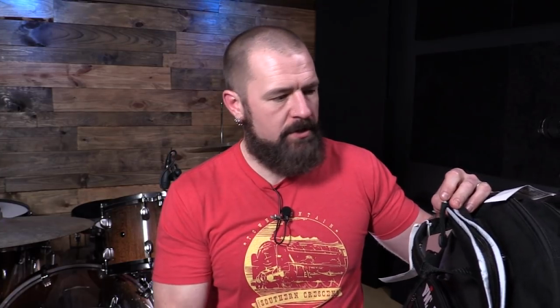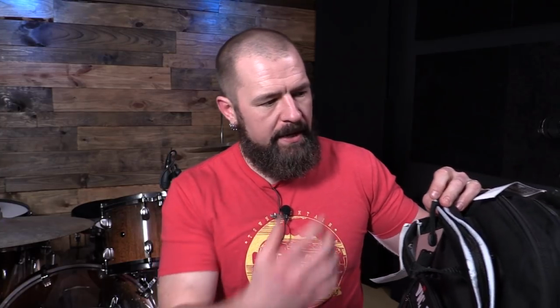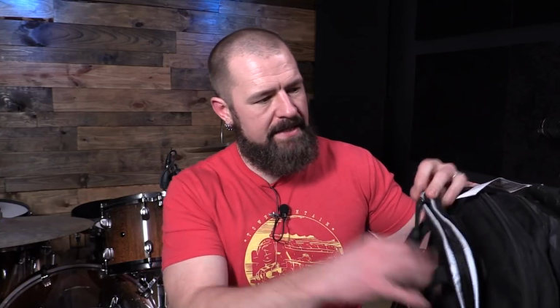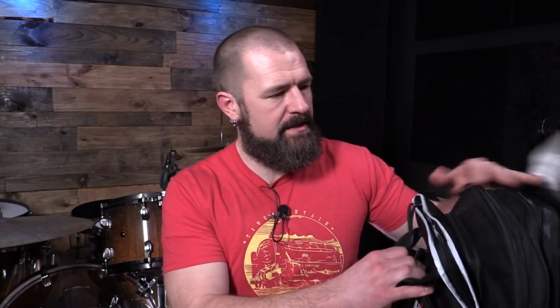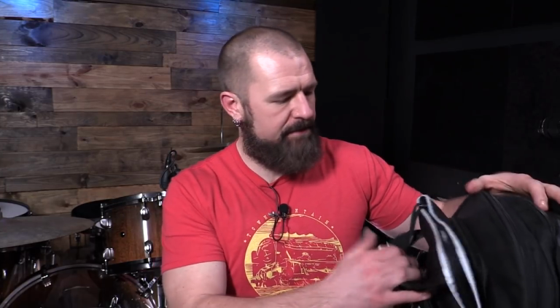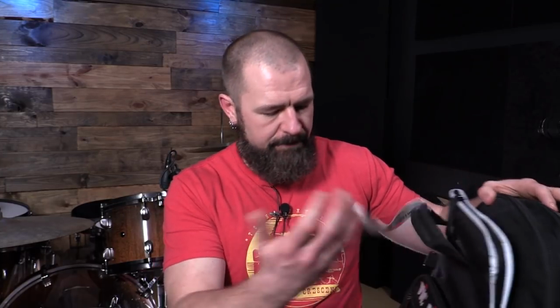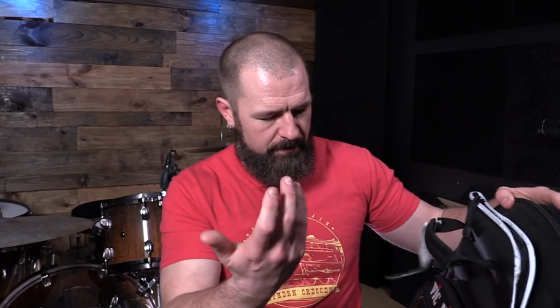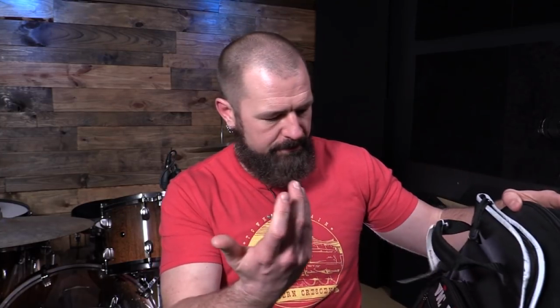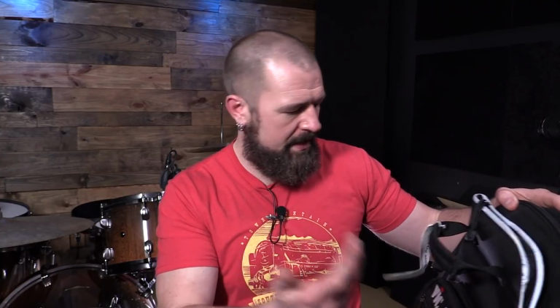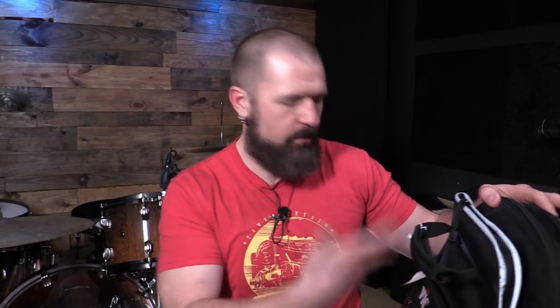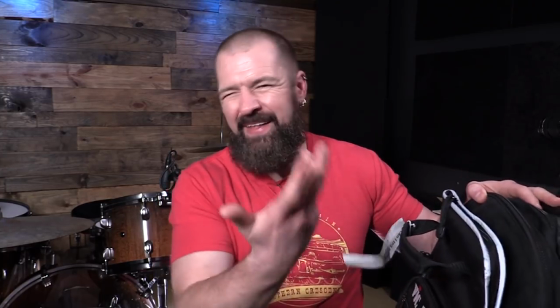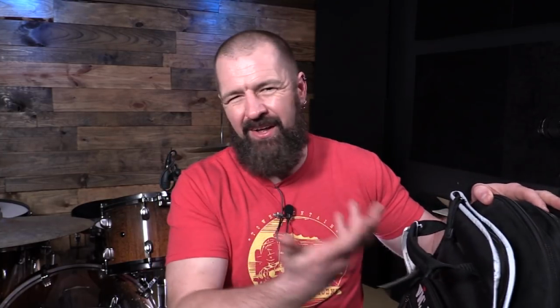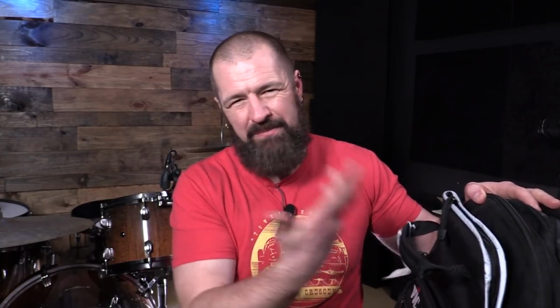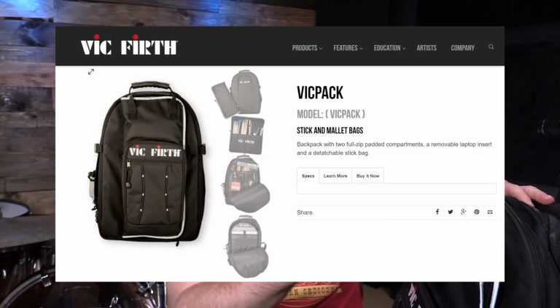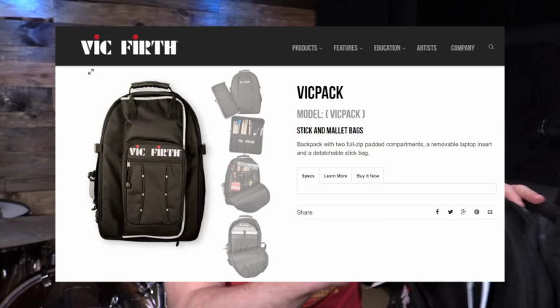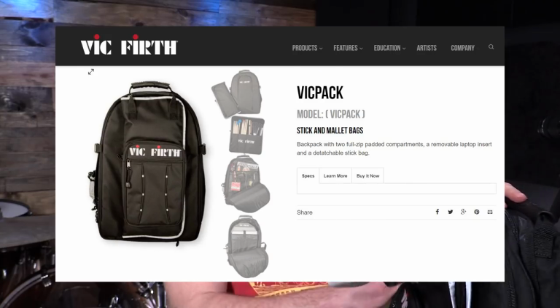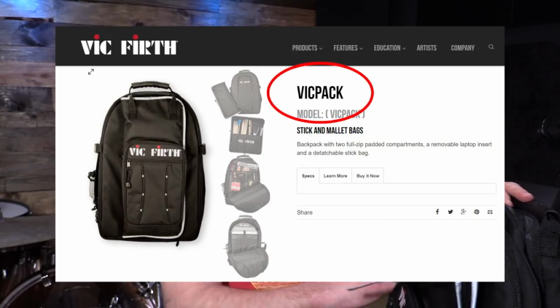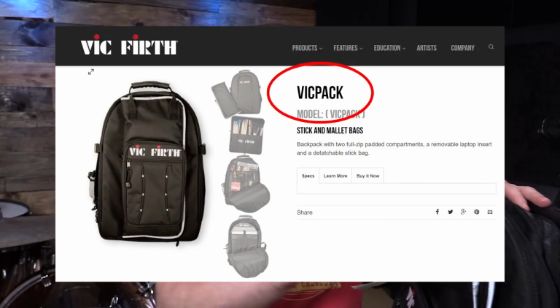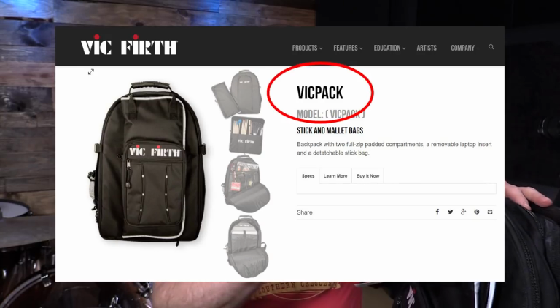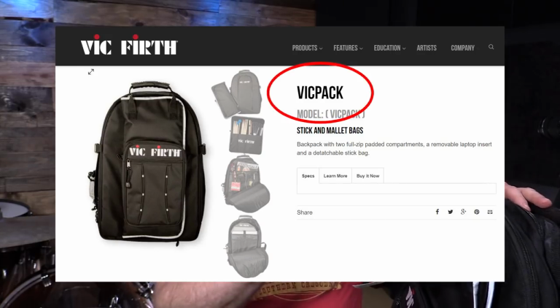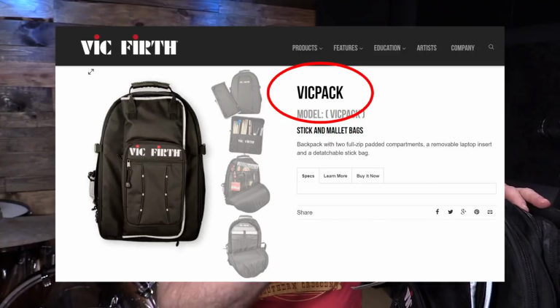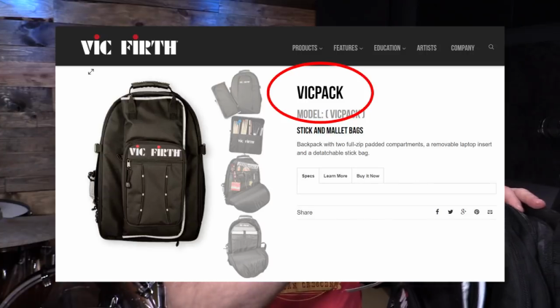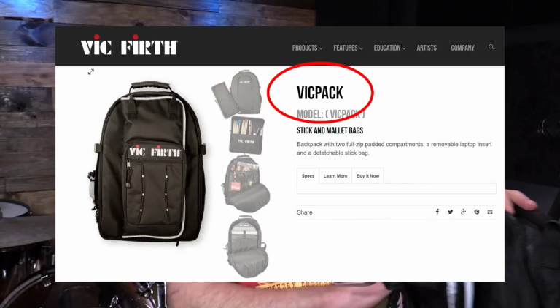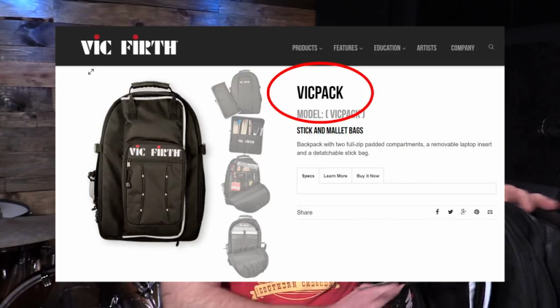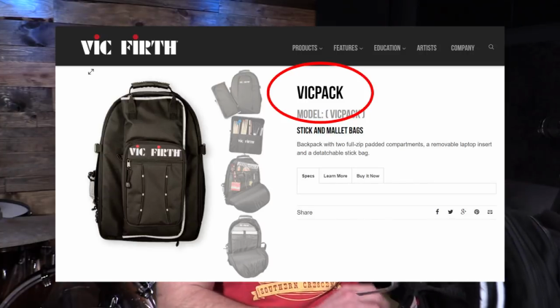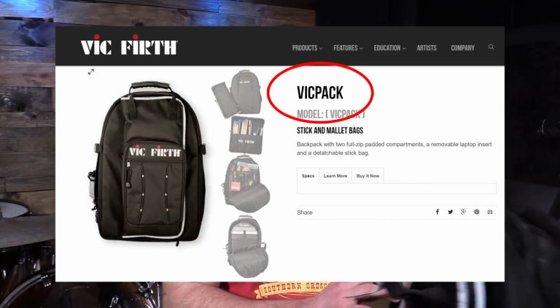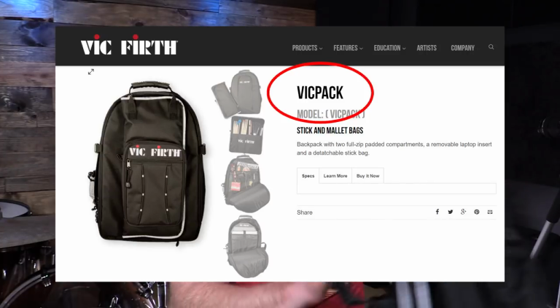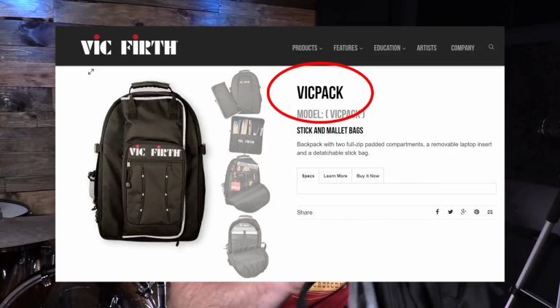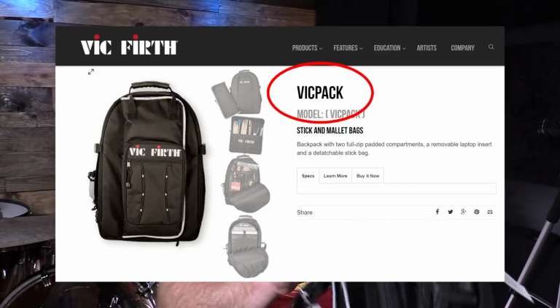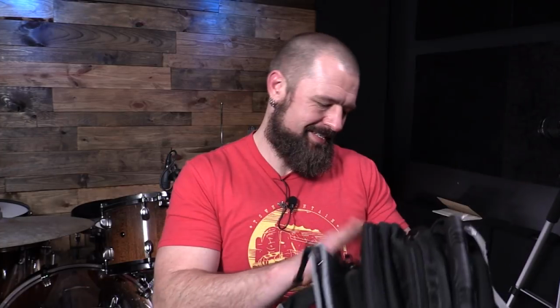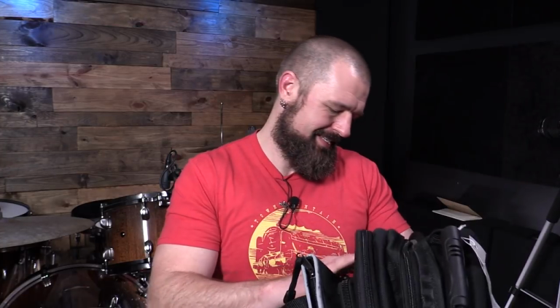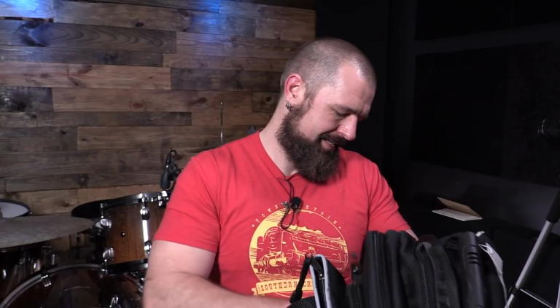So it is the Vic Firth — I don't know what they call it, it's their backpack. So let's dive into this thing.